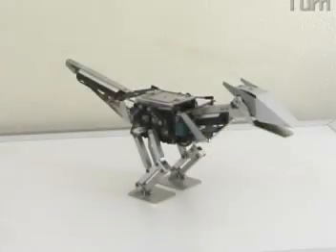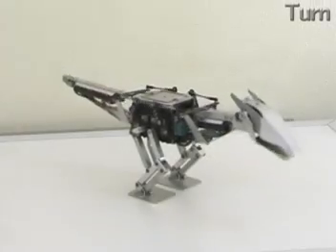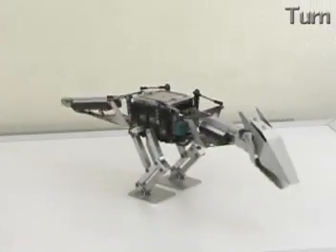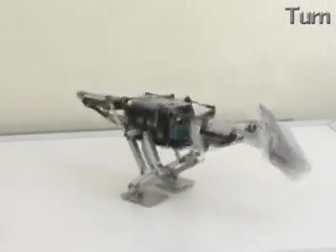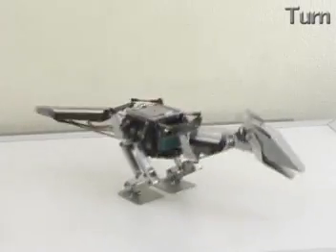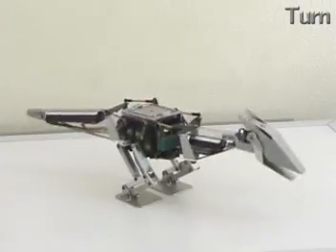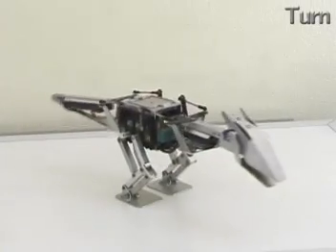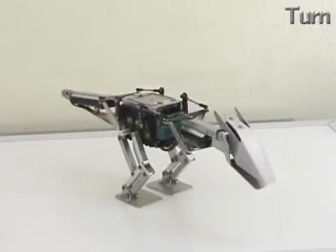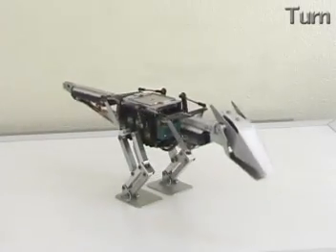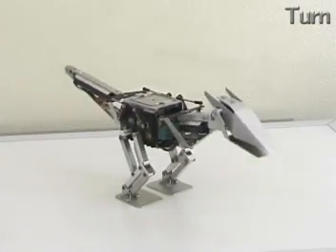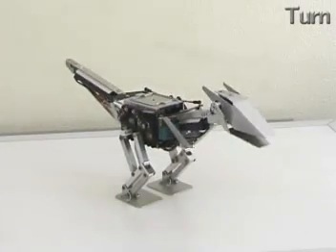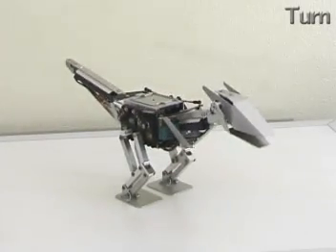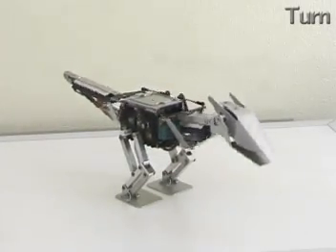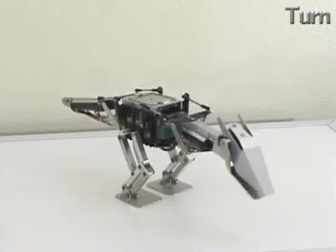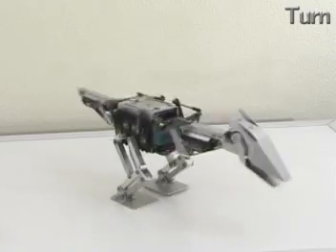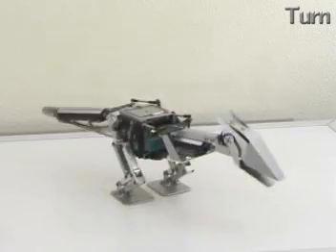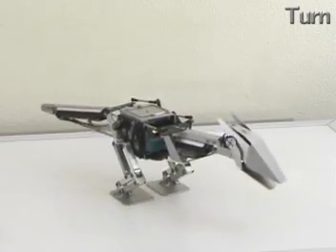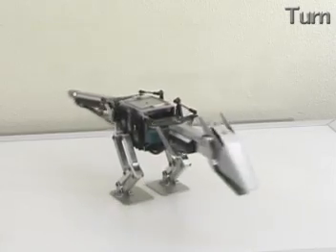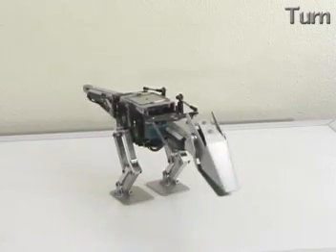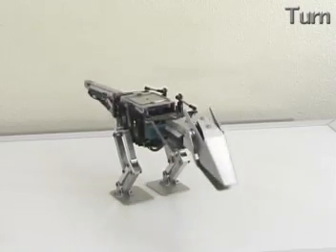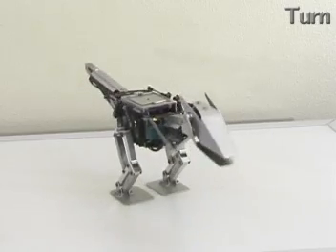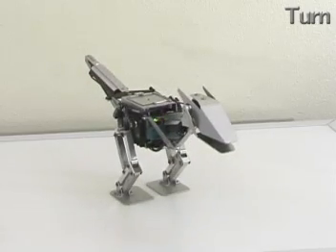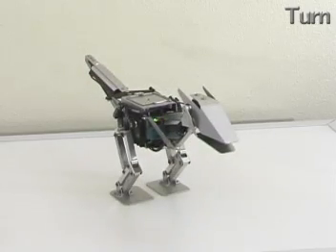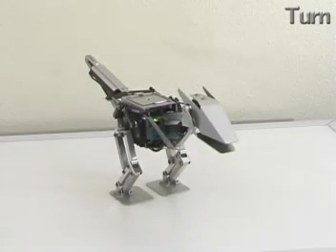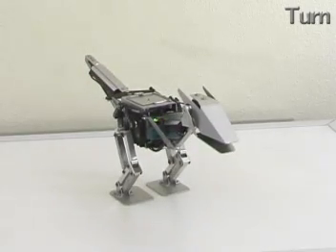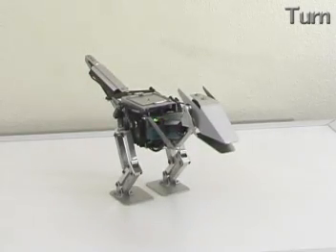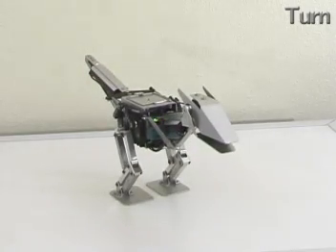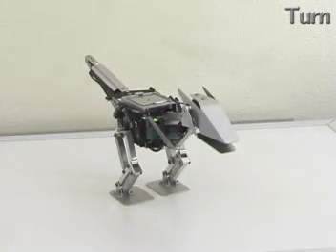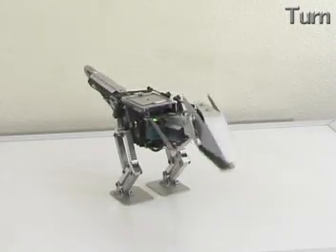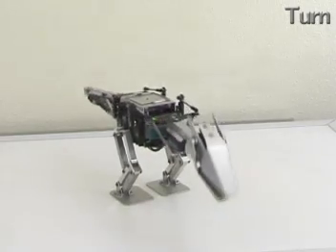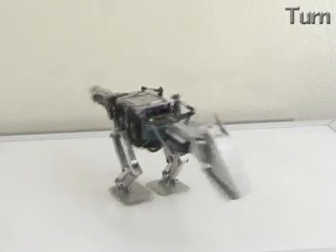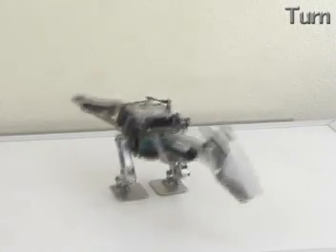In spite of limited degrees of freedom, by combining motion of whole limbs, Titus 3 can perform dynamic turning motion successfully.